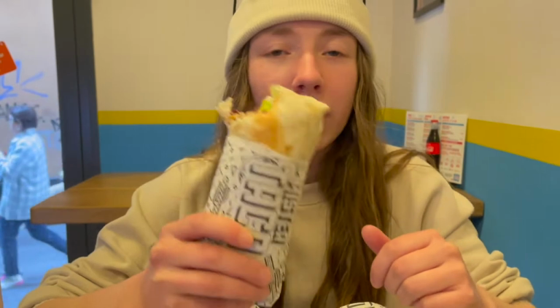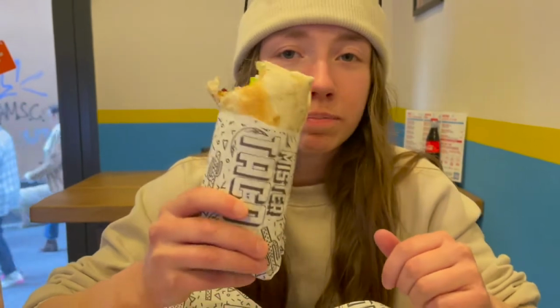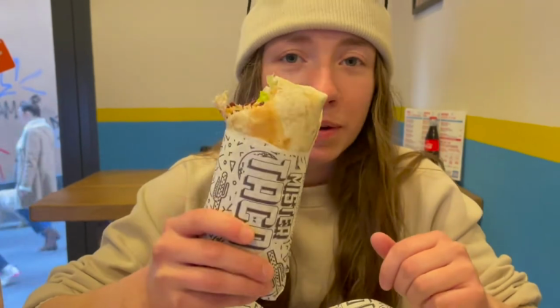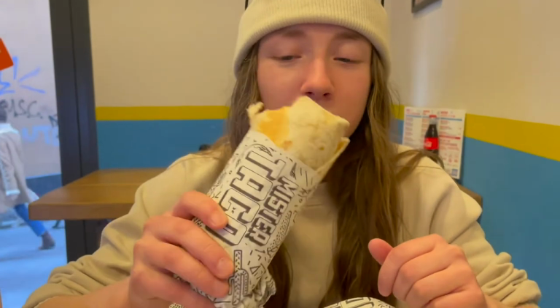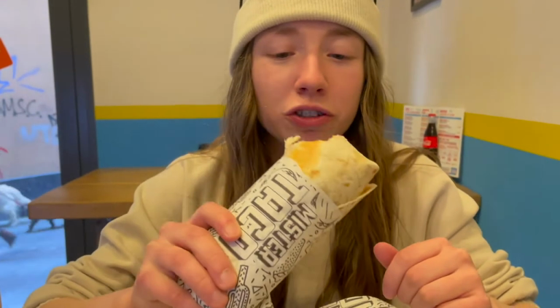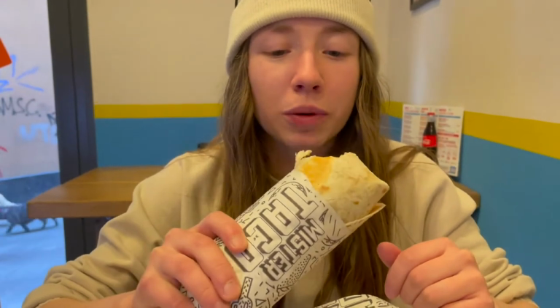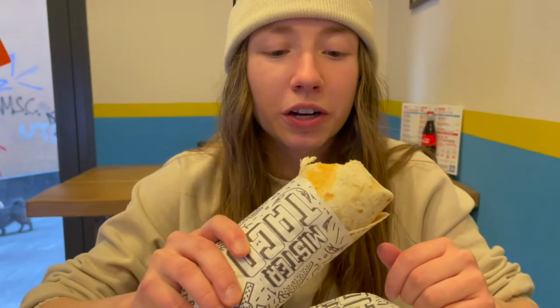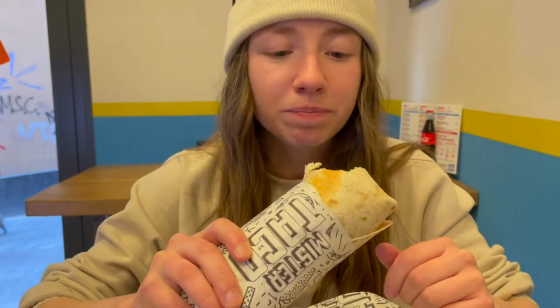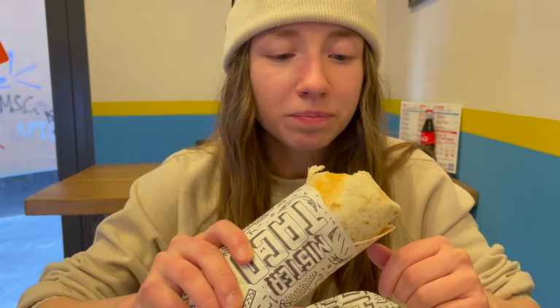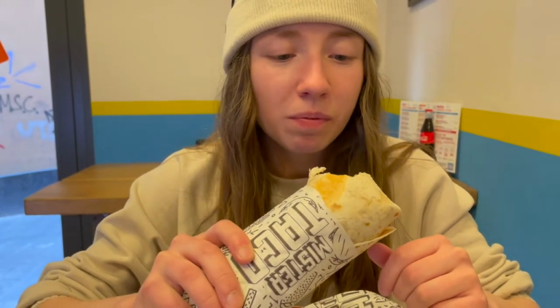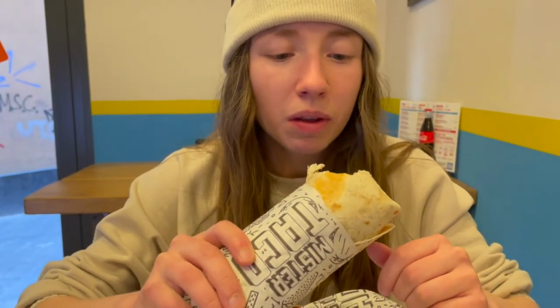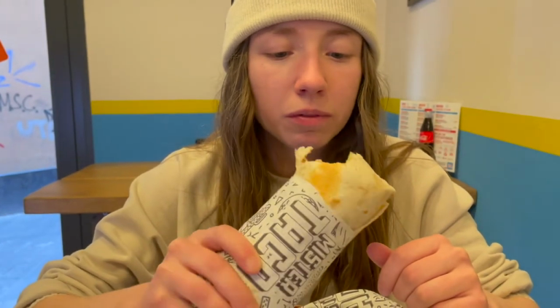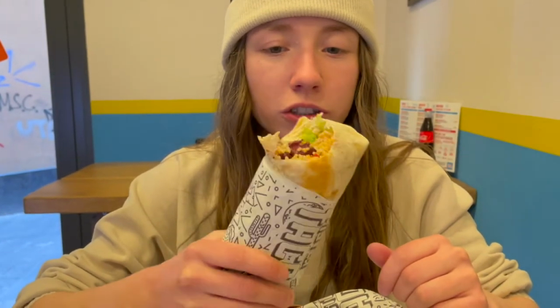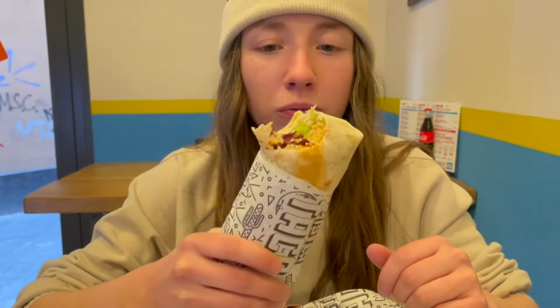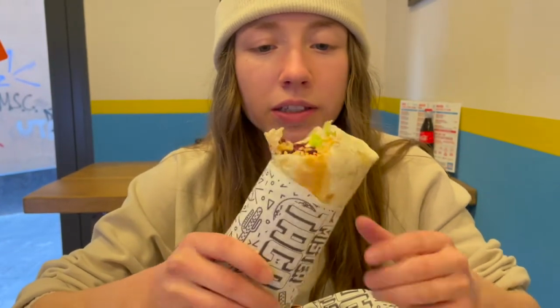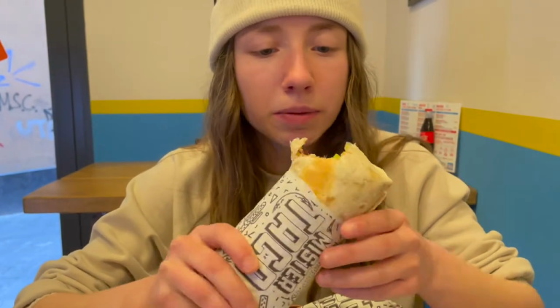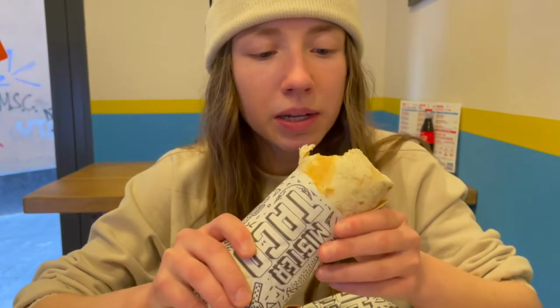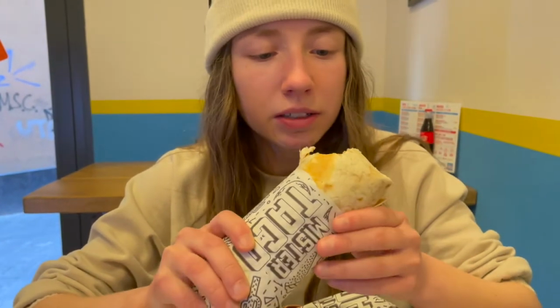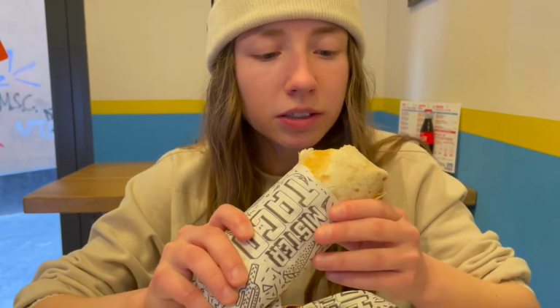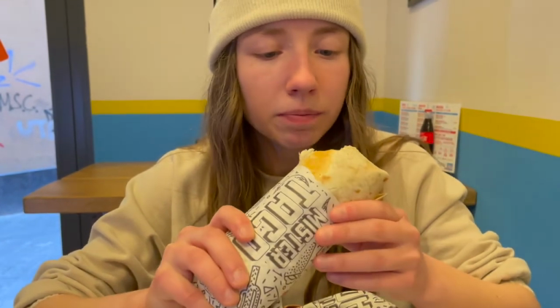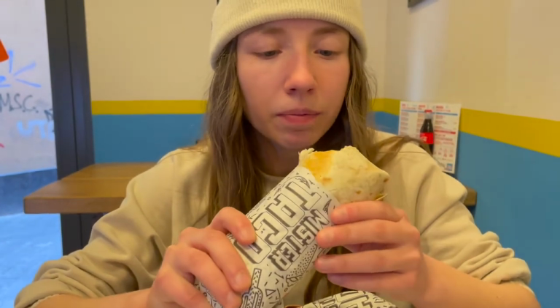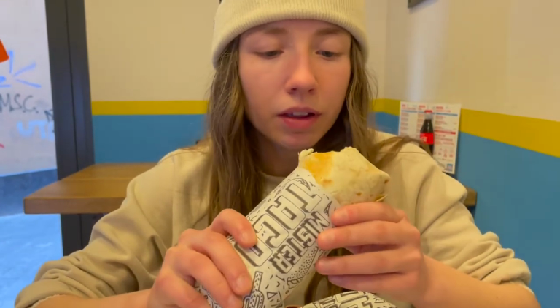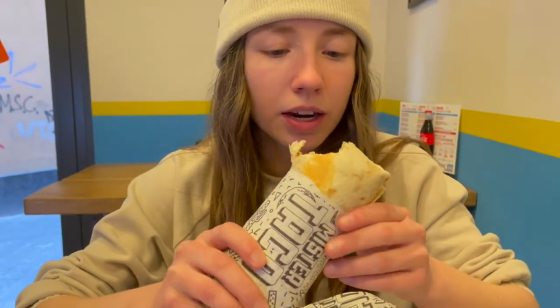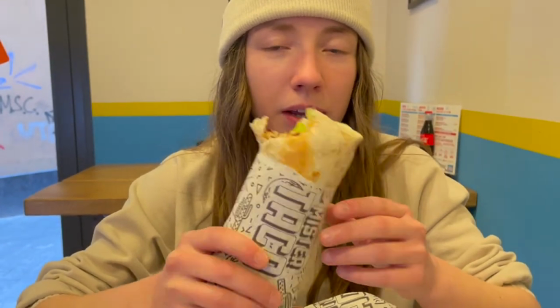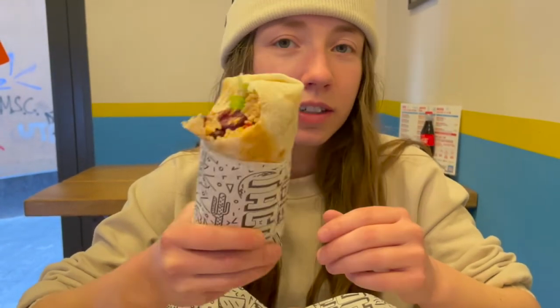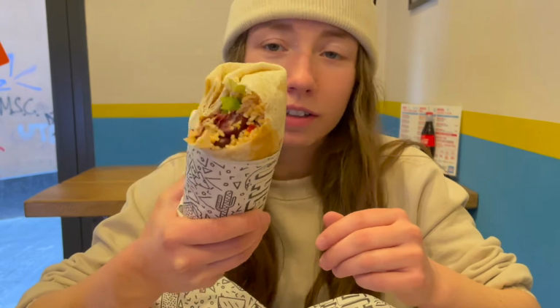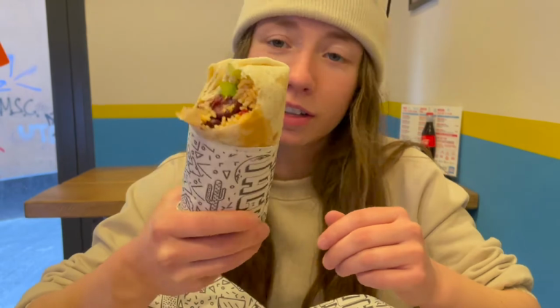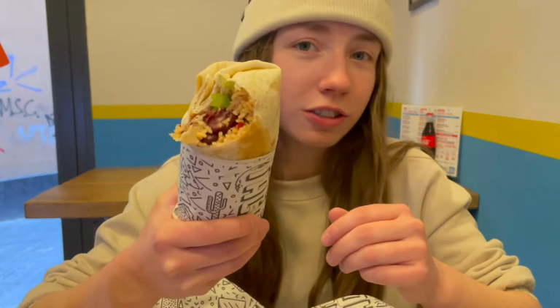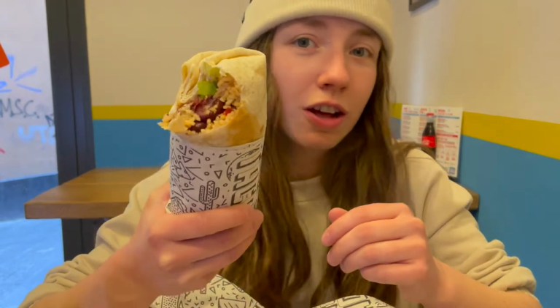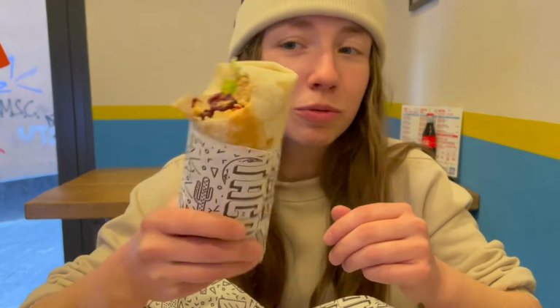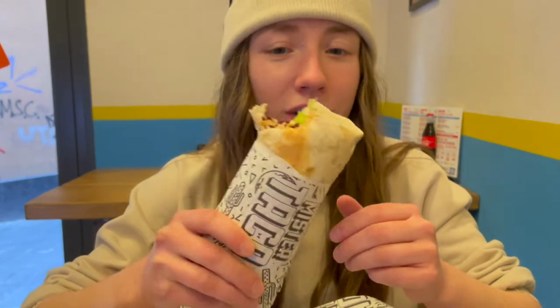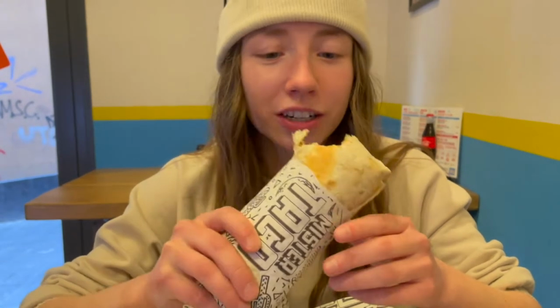Yep, this is super good — lots of rice and beans, and there's a lot more in here too.